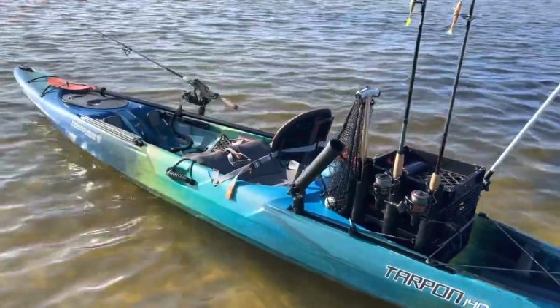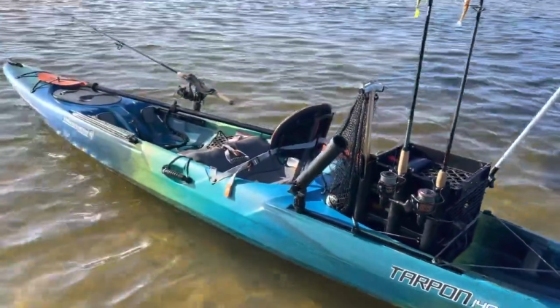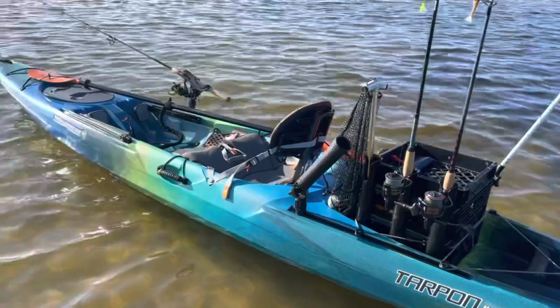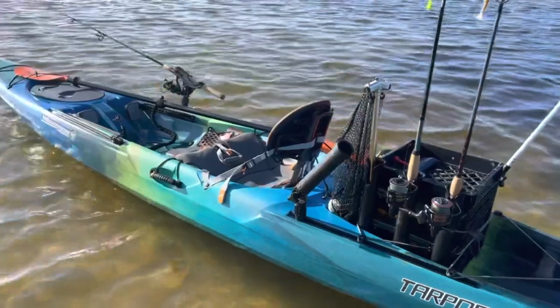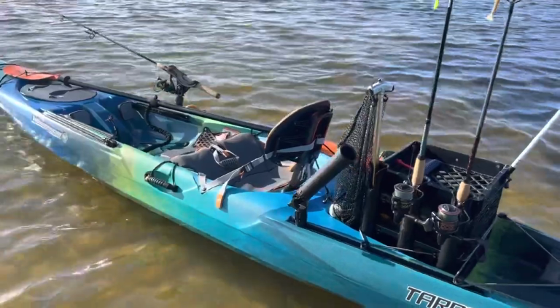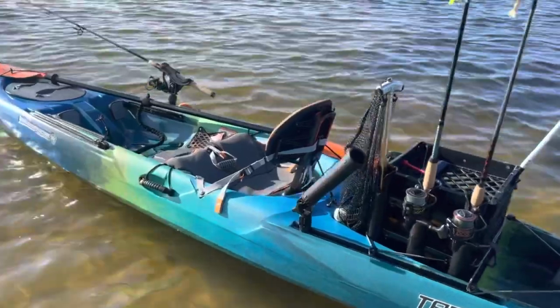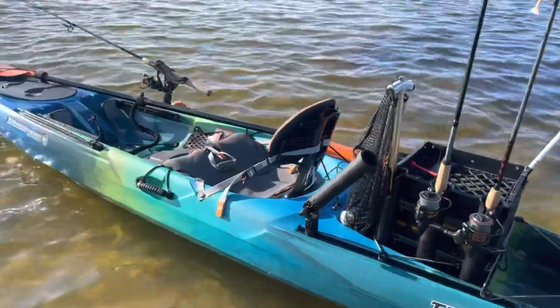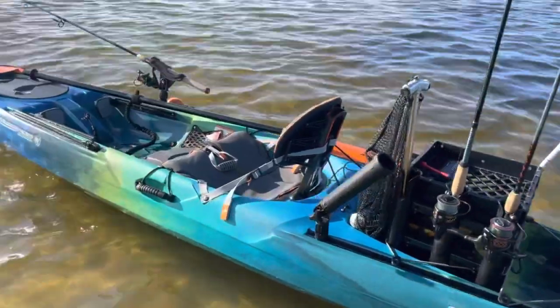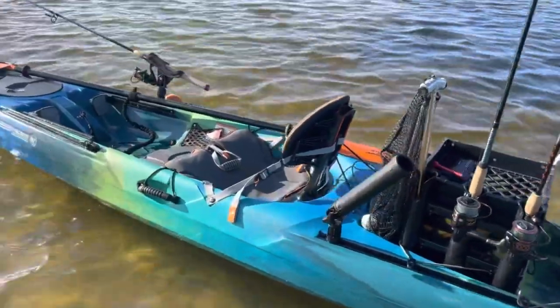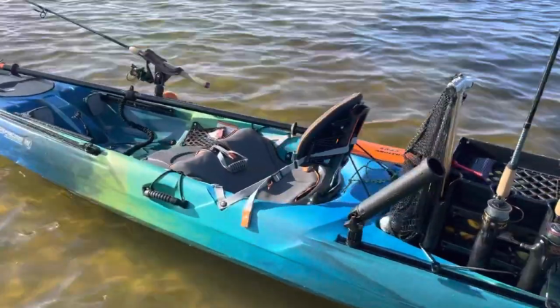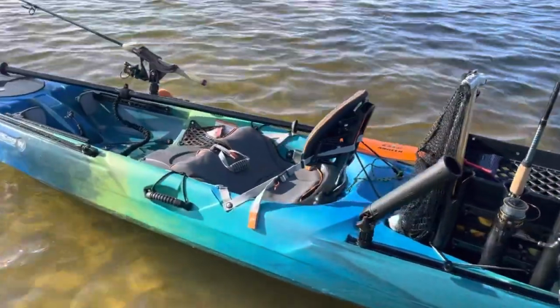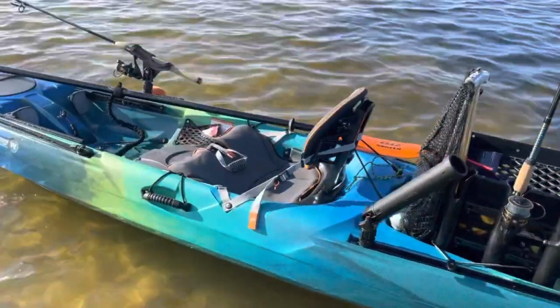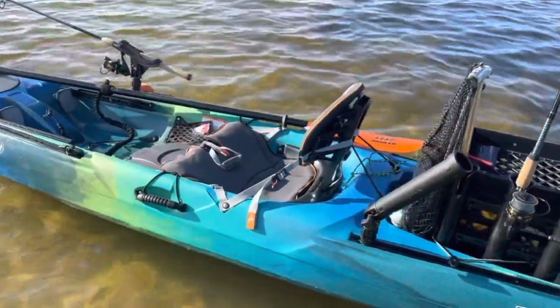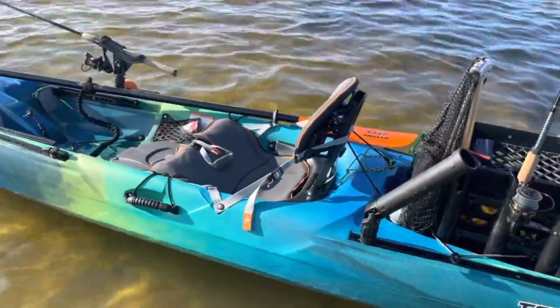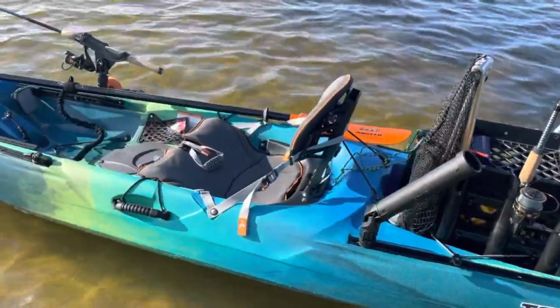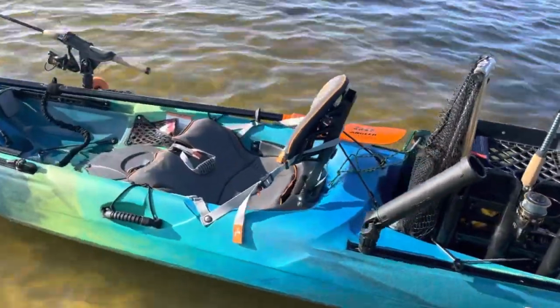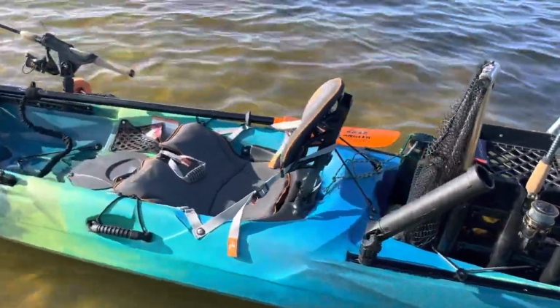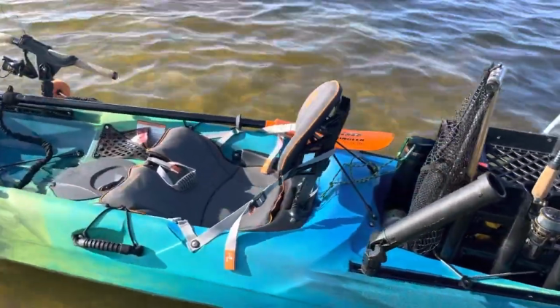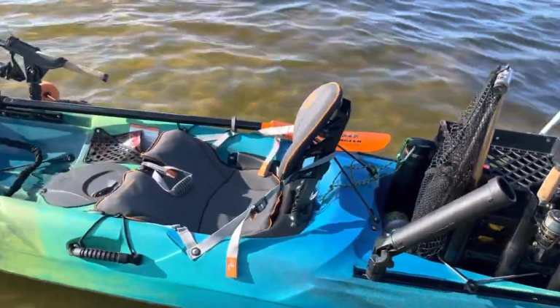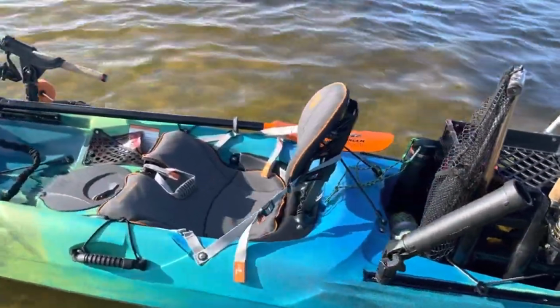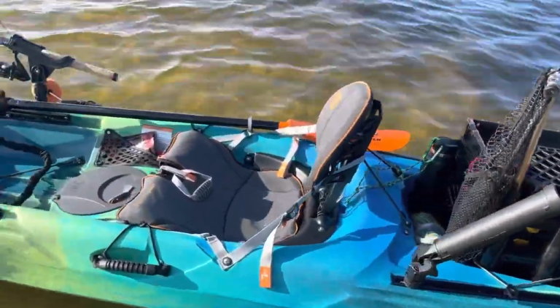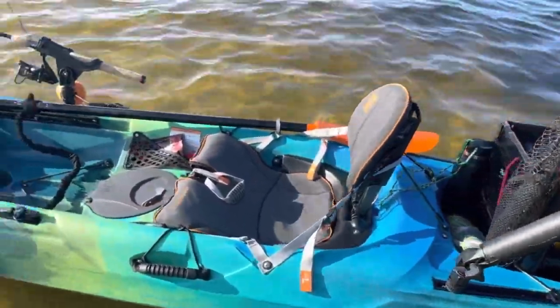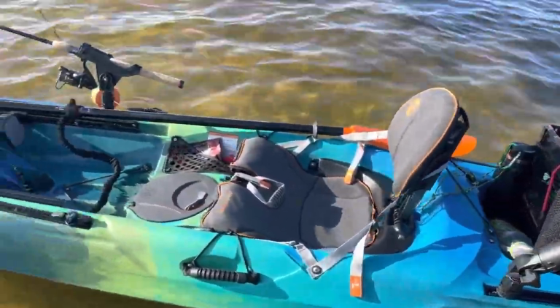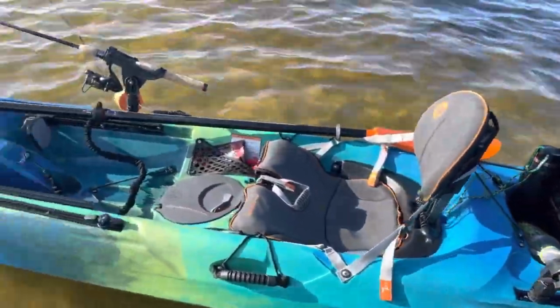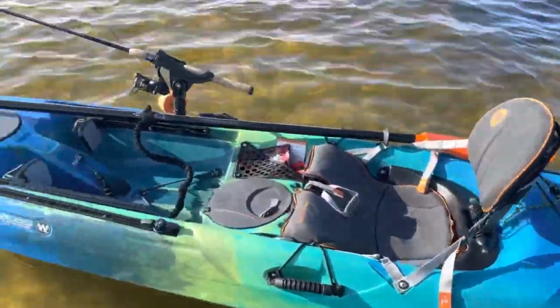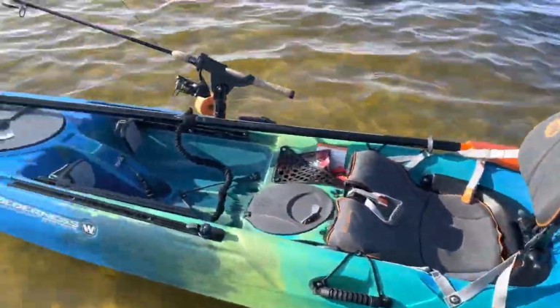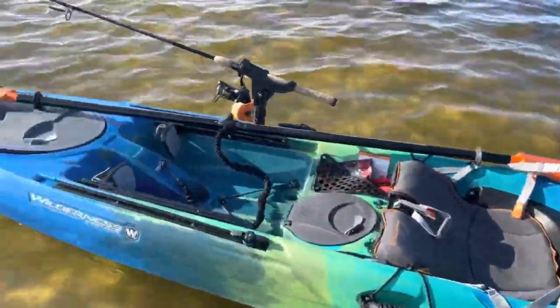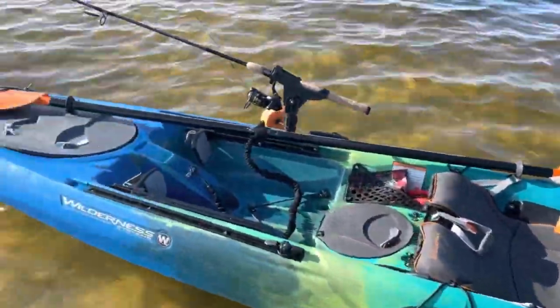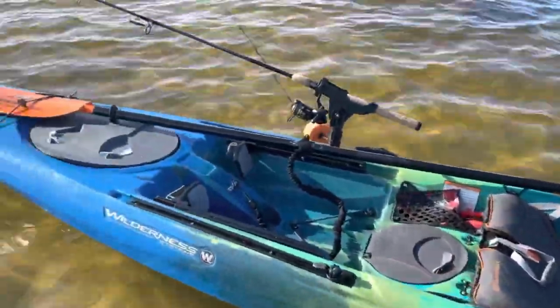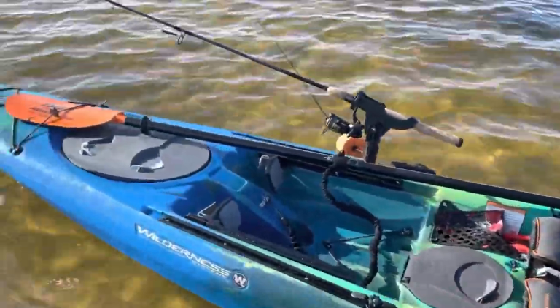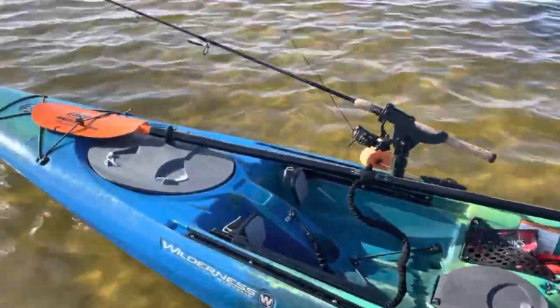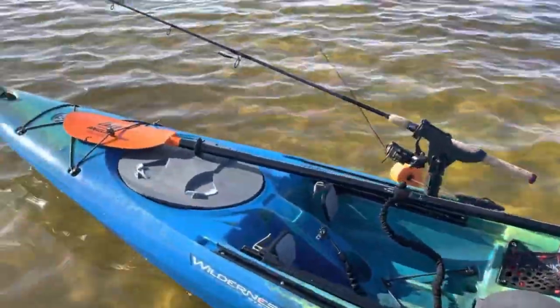That's it — the new Wilderness Systems Tarpon 140. Thanks for watching.